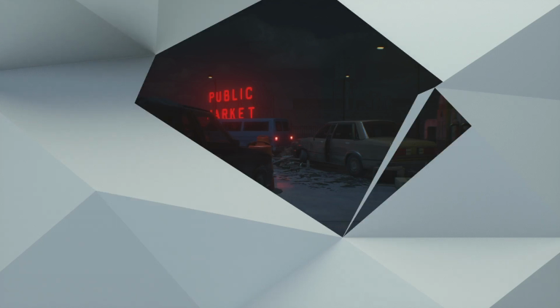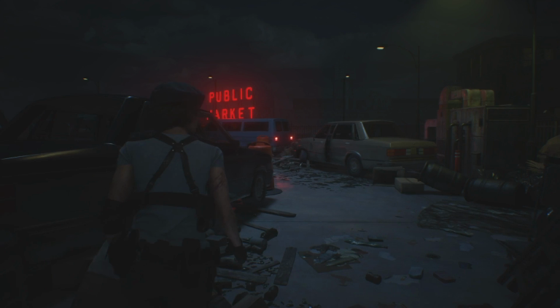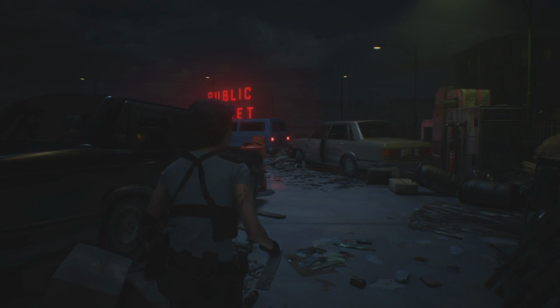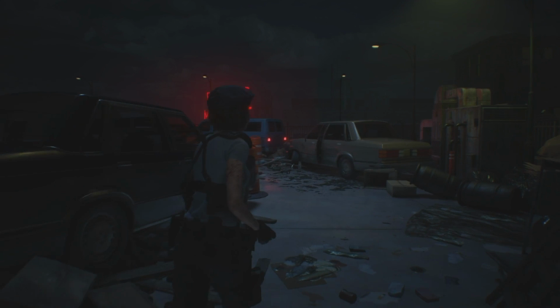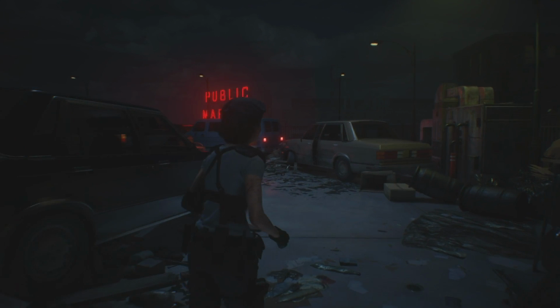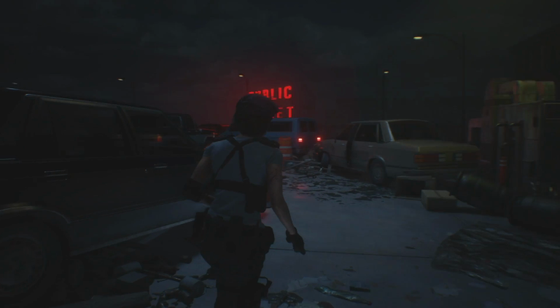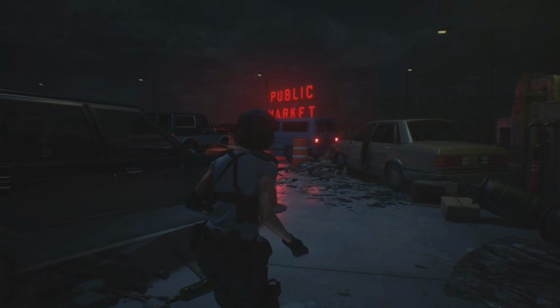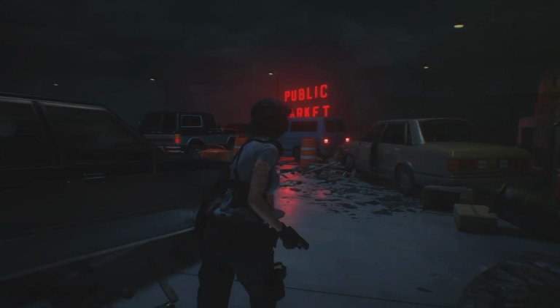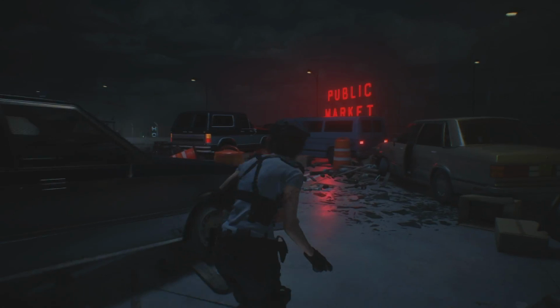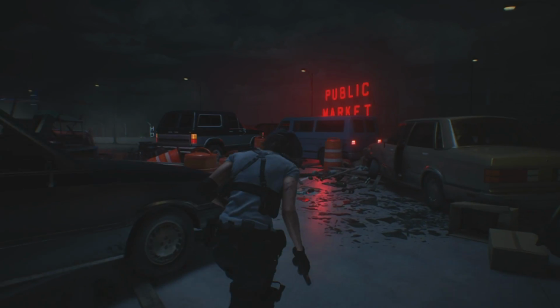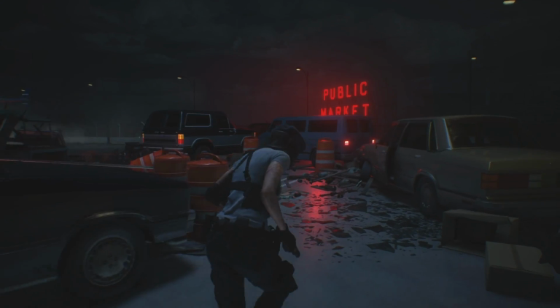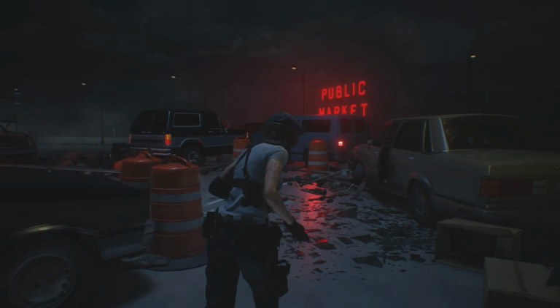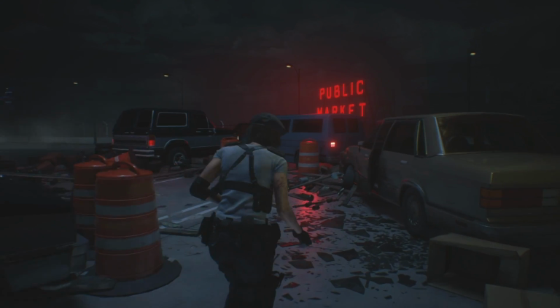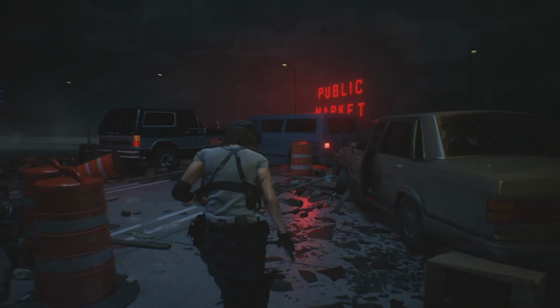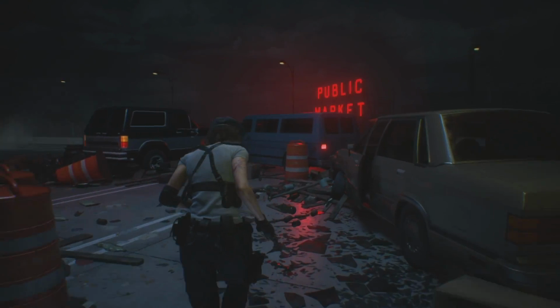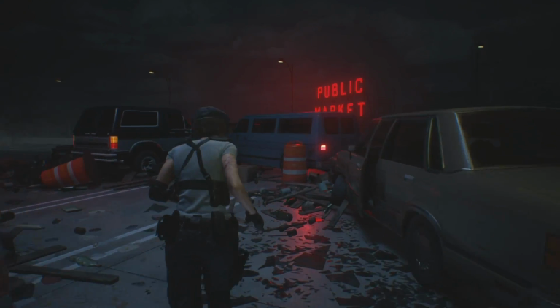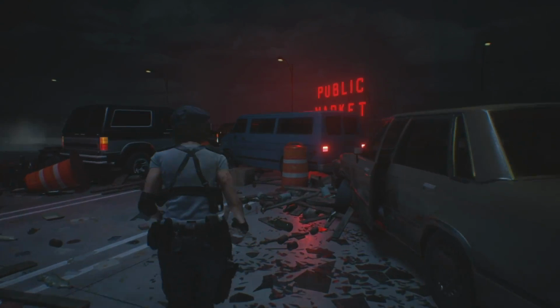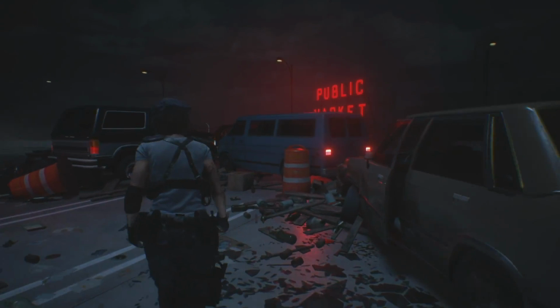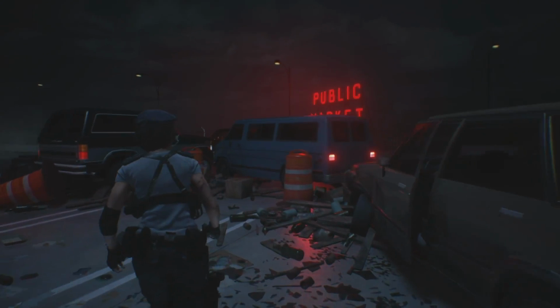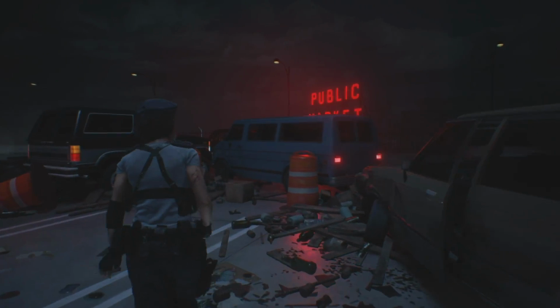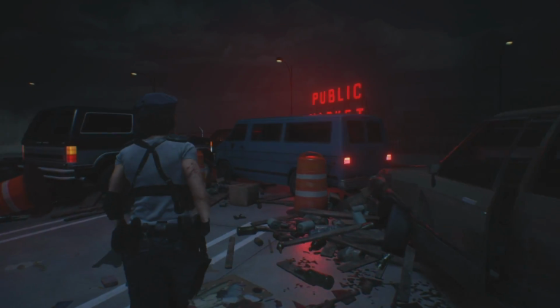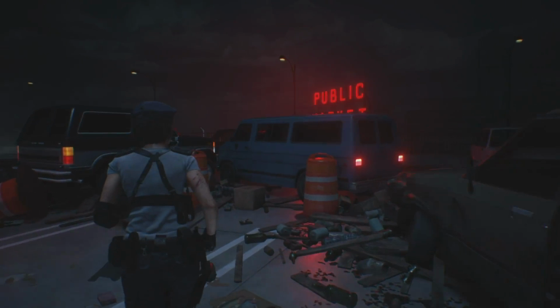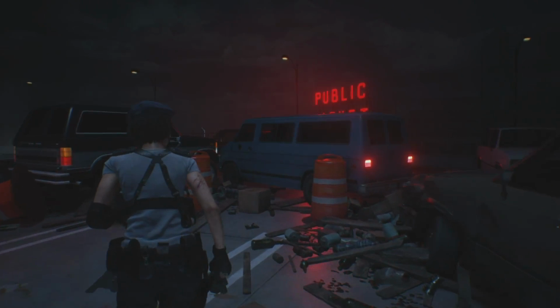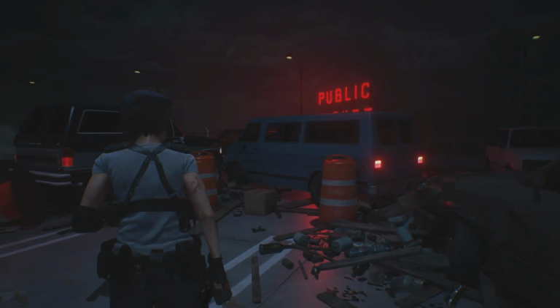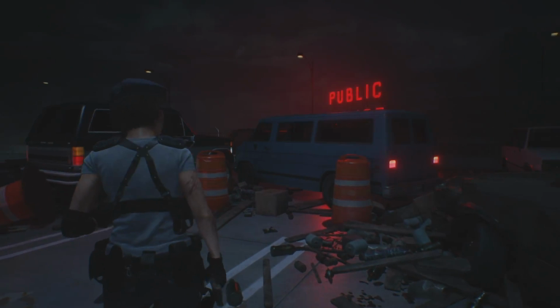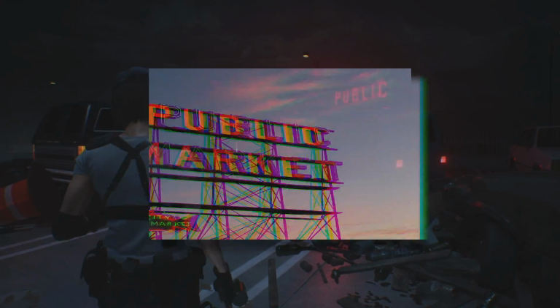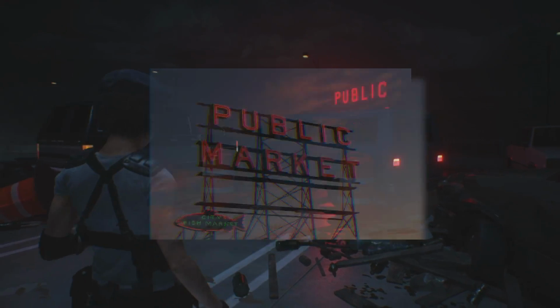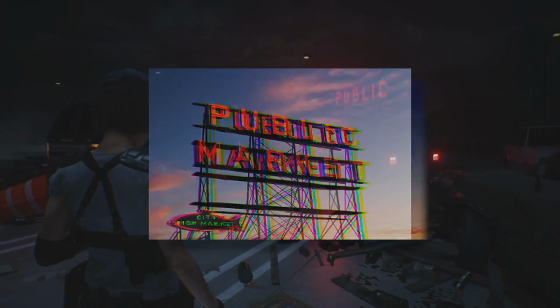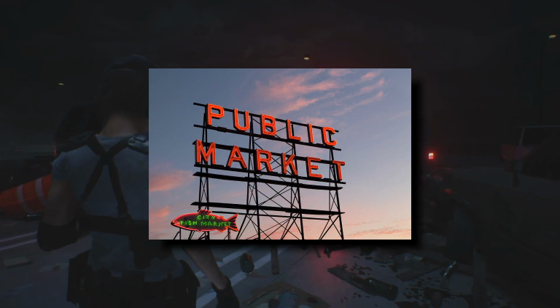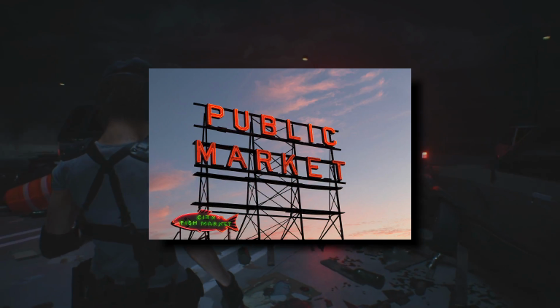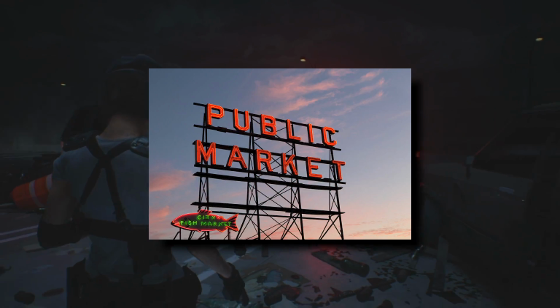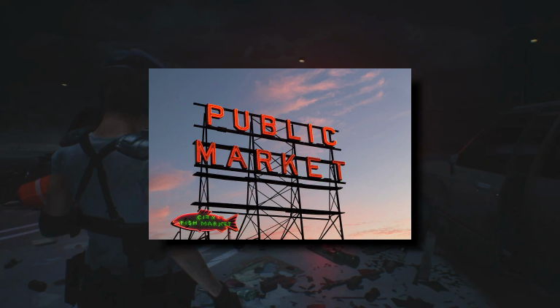In the opening parts after Jill flees her apartment, you'll end up near a public market resembling the one in Seattle, Washington.